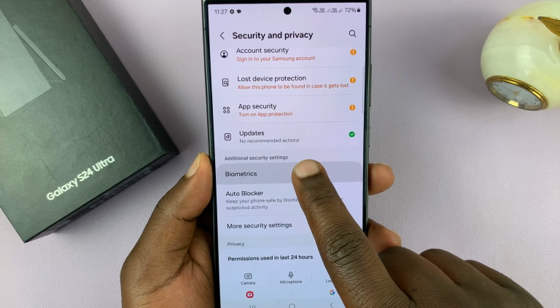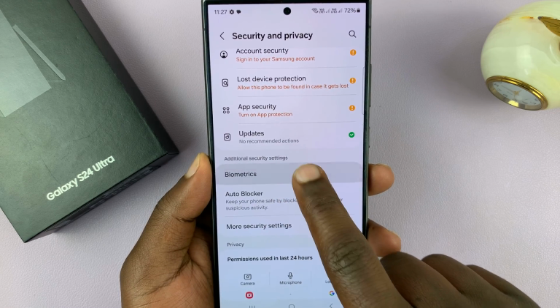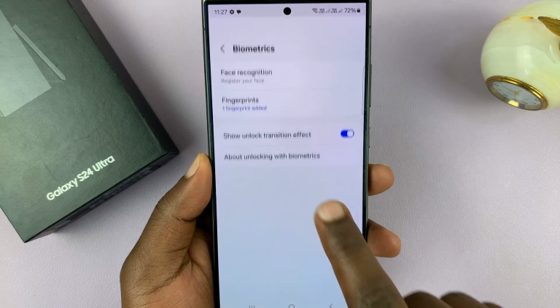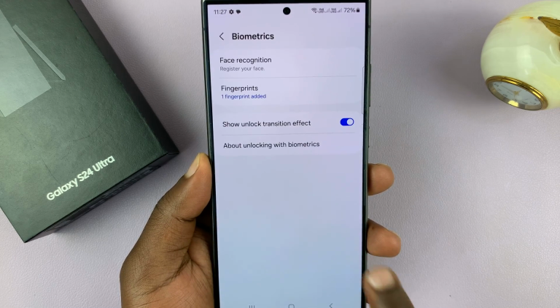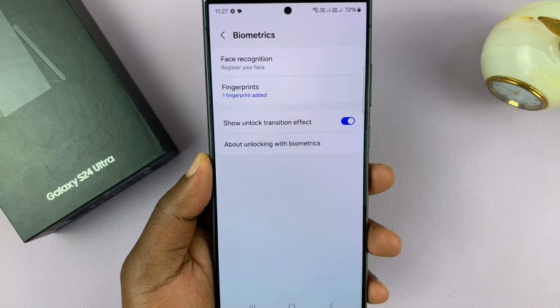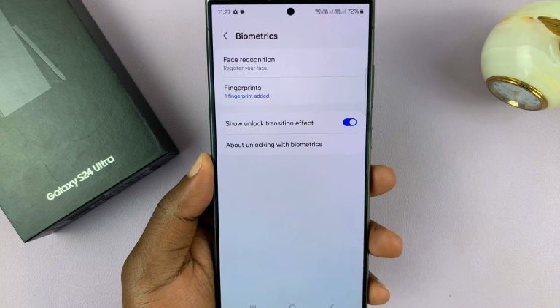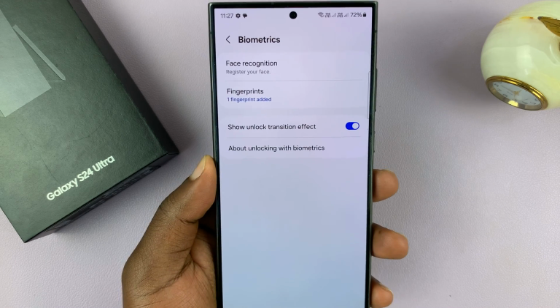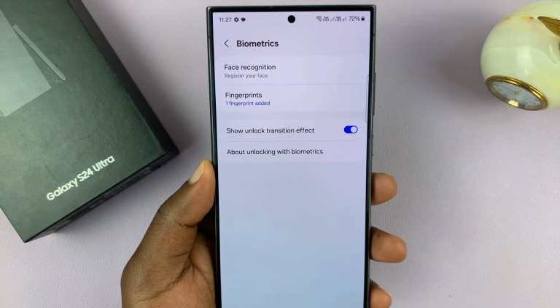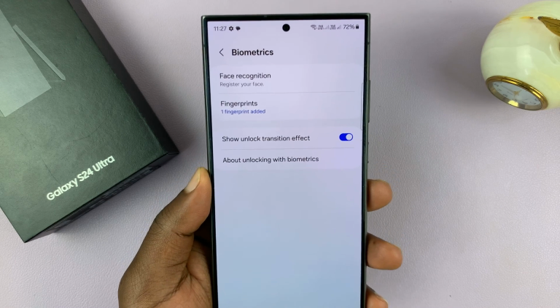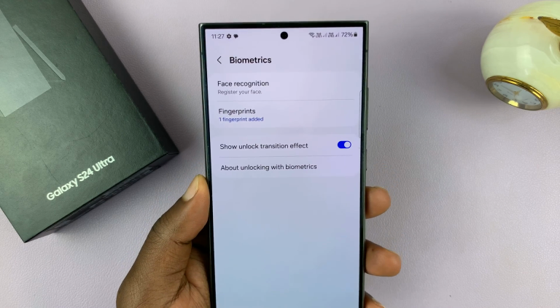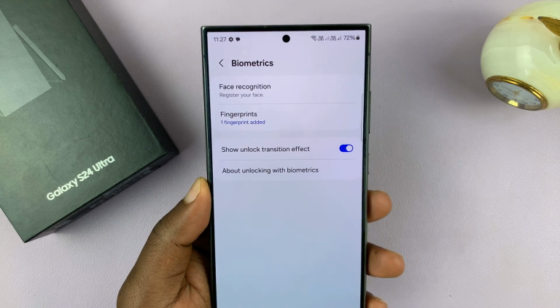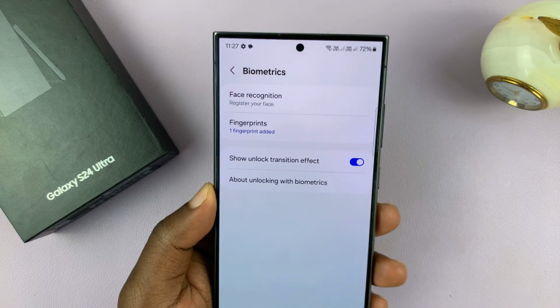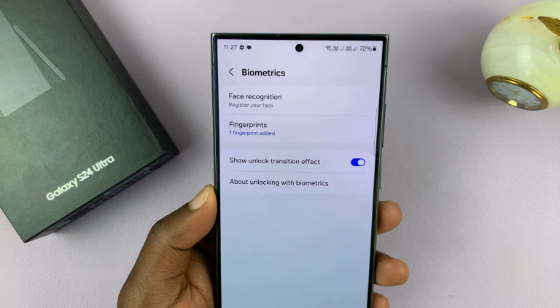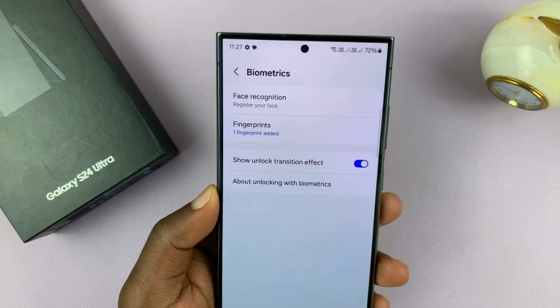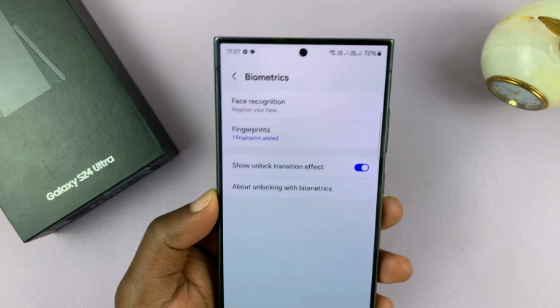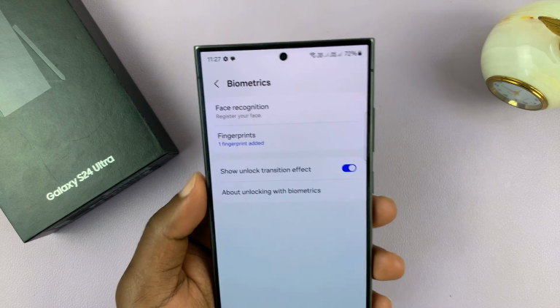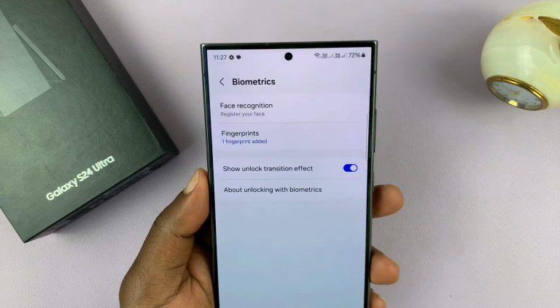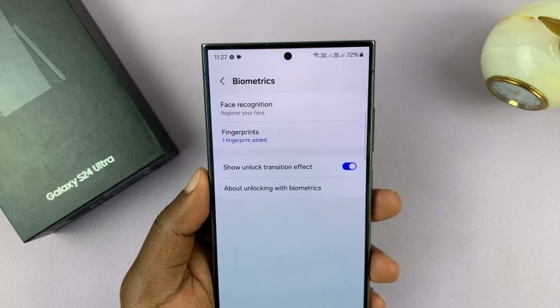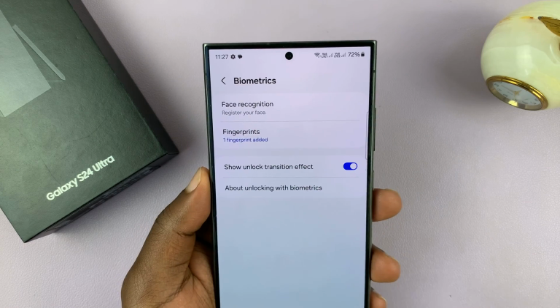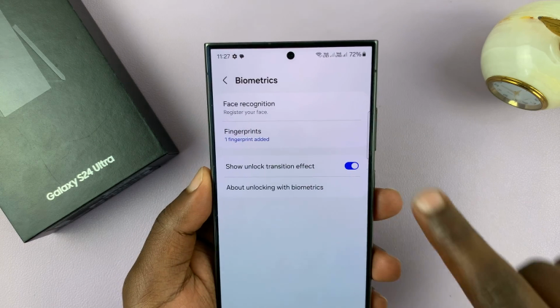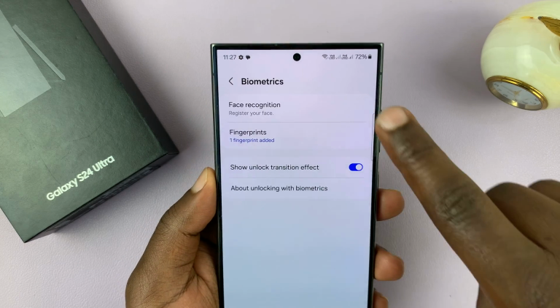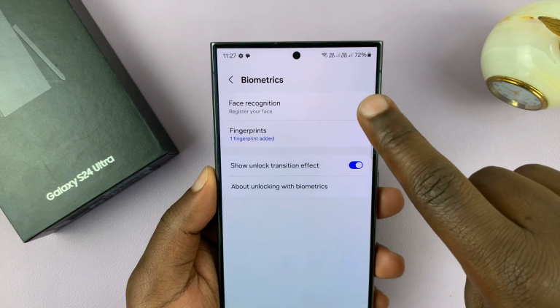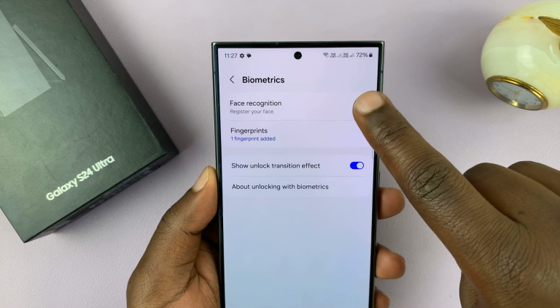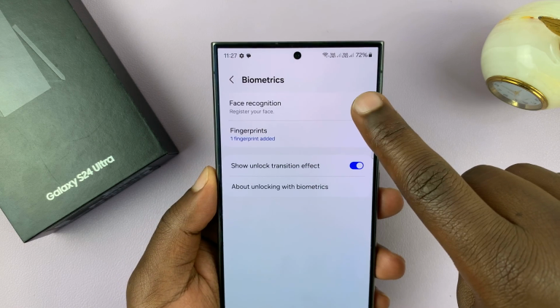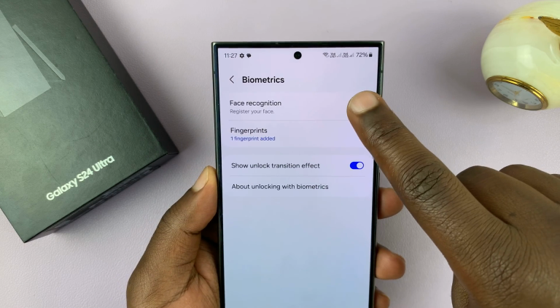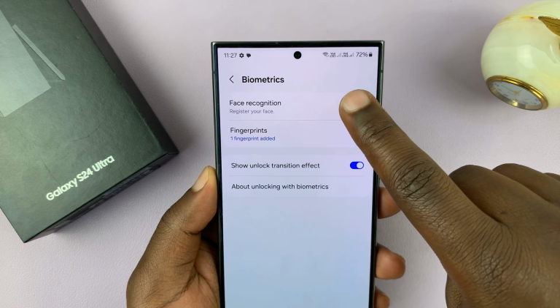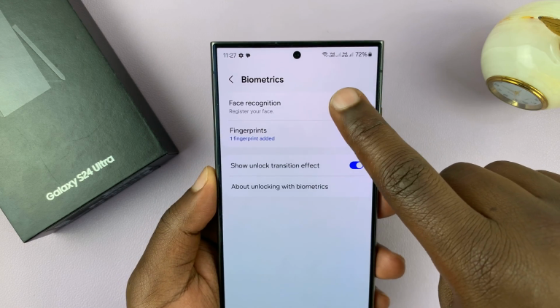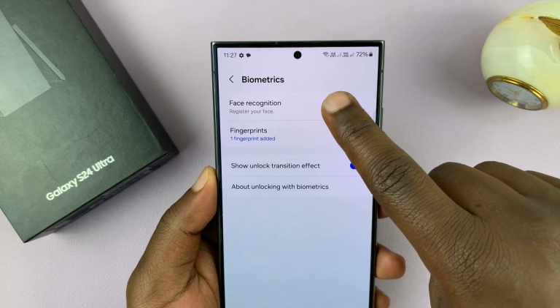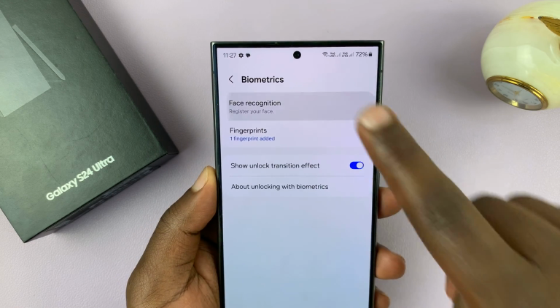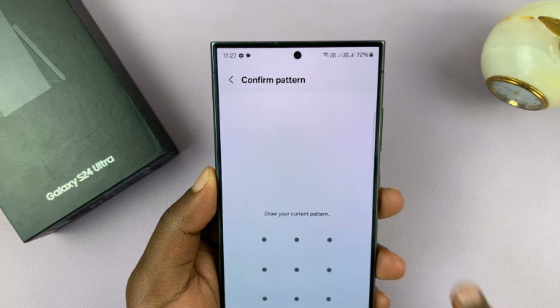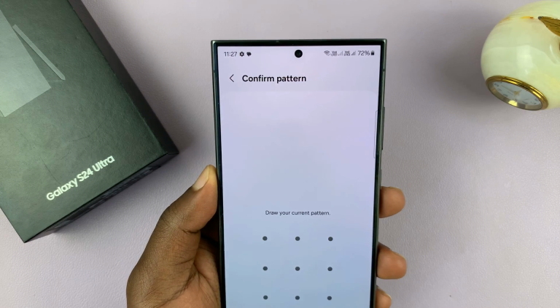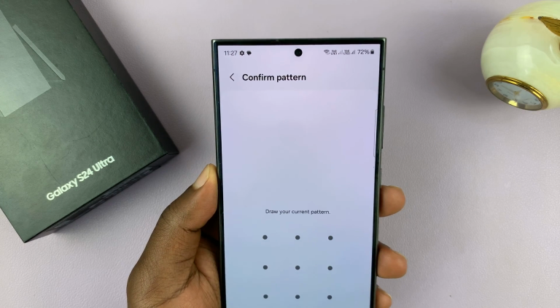In the Biometrics page, you shall see Face Recognition. So tap on that.